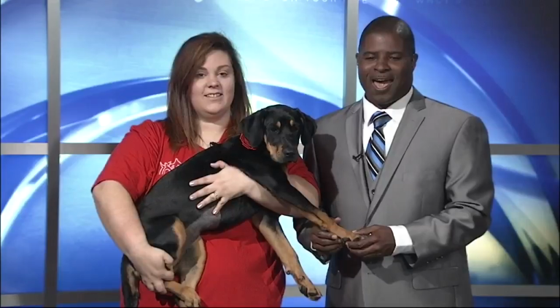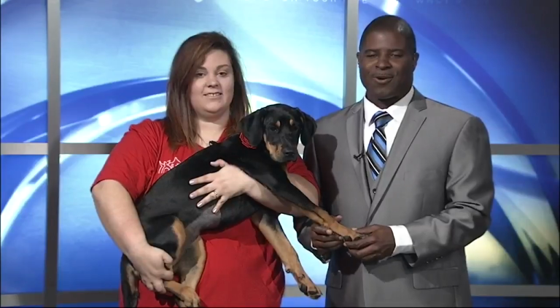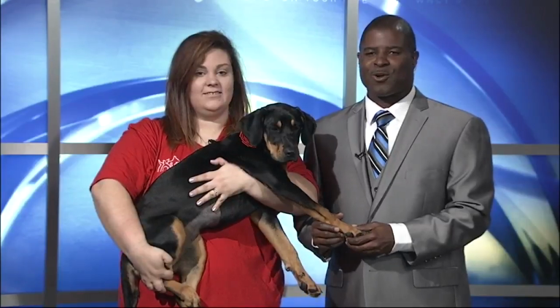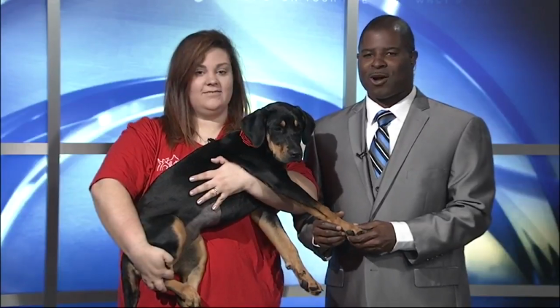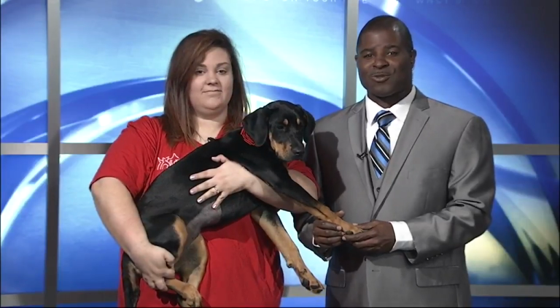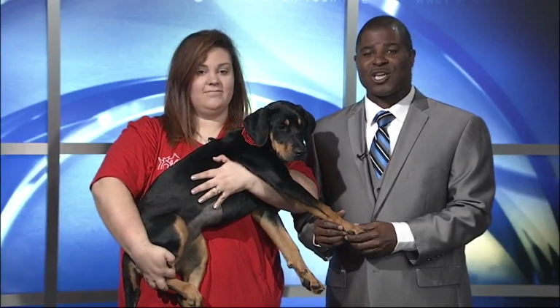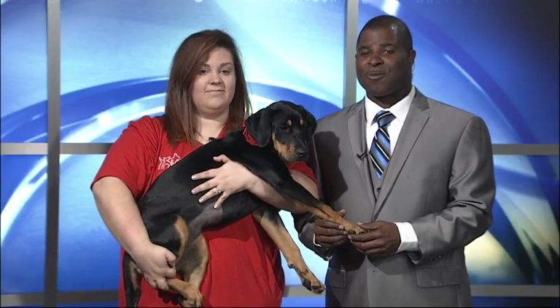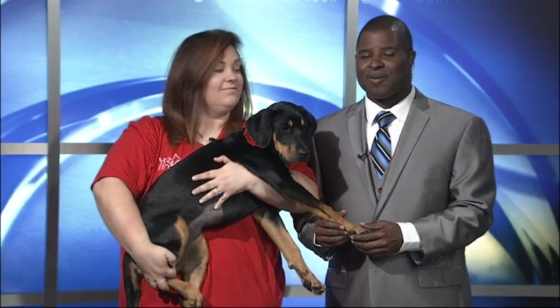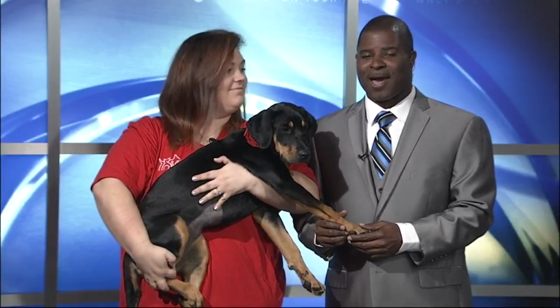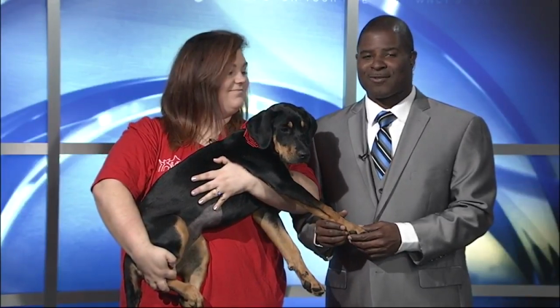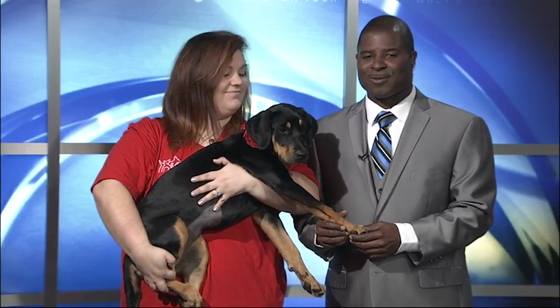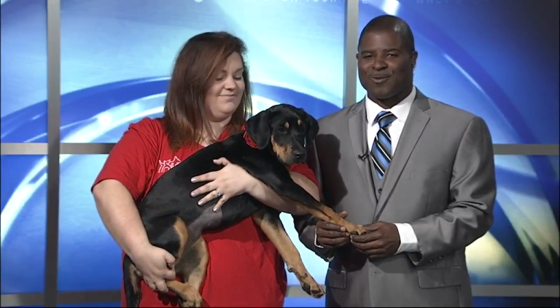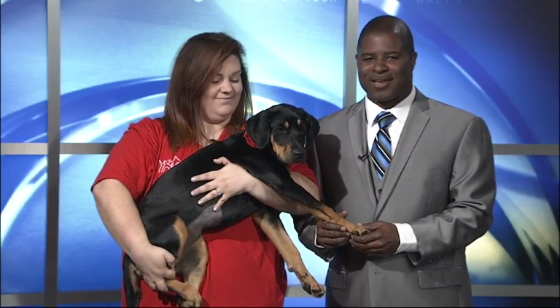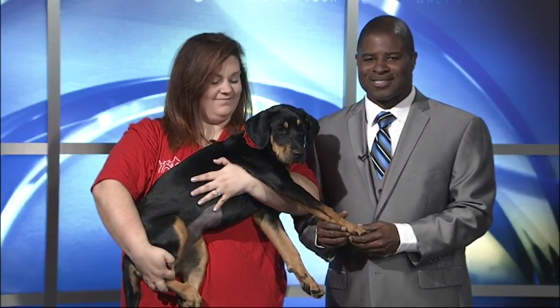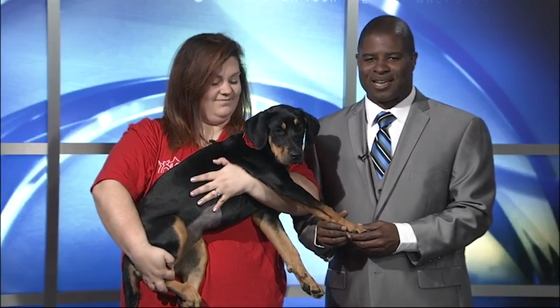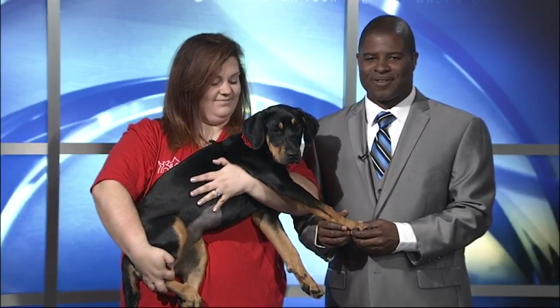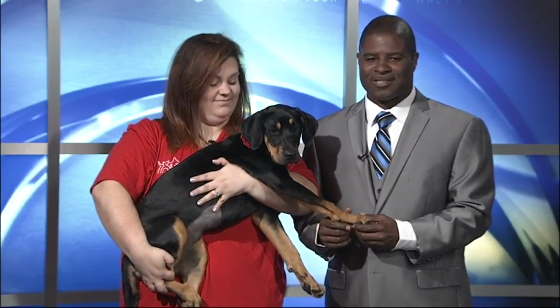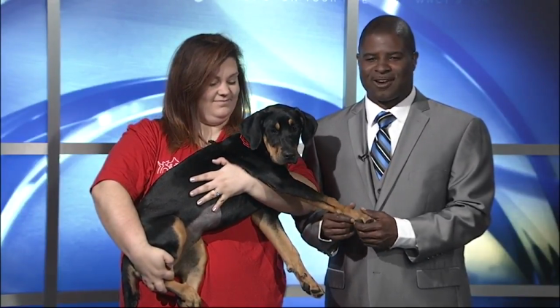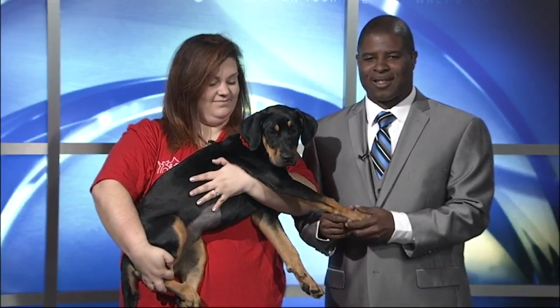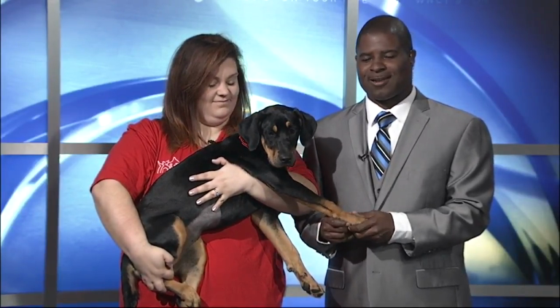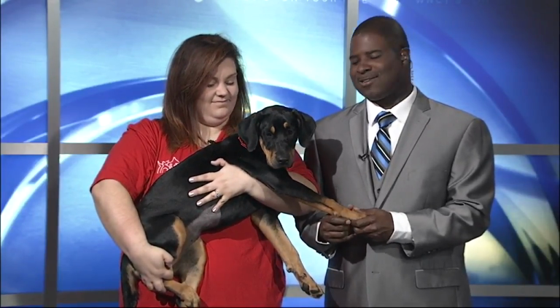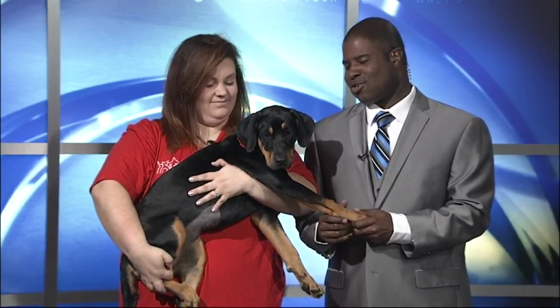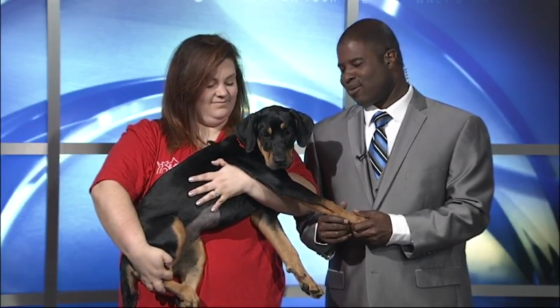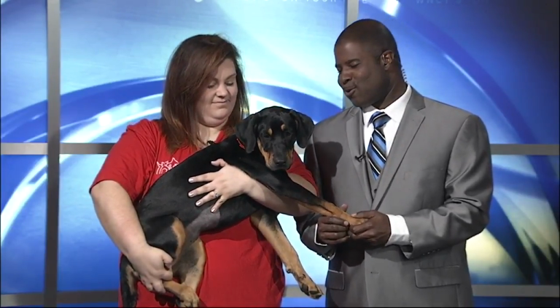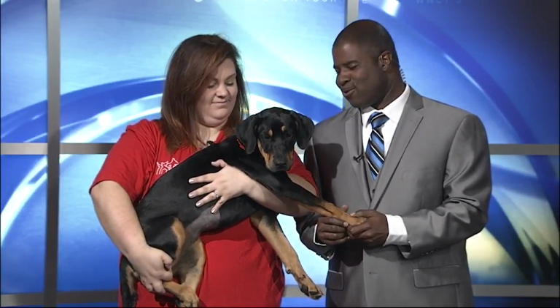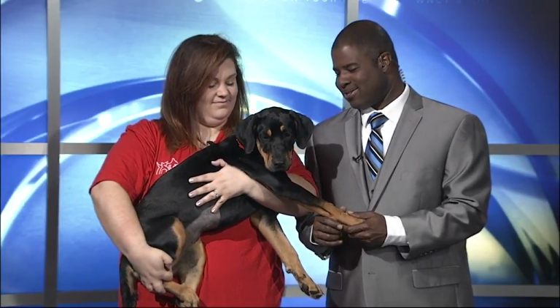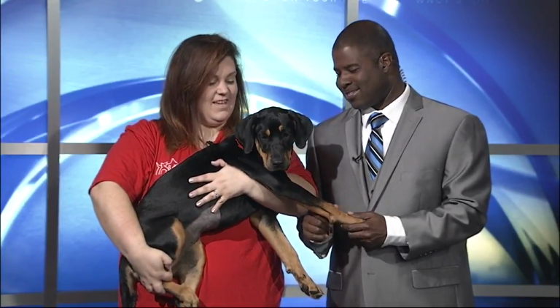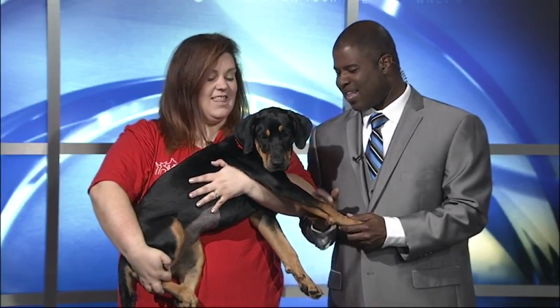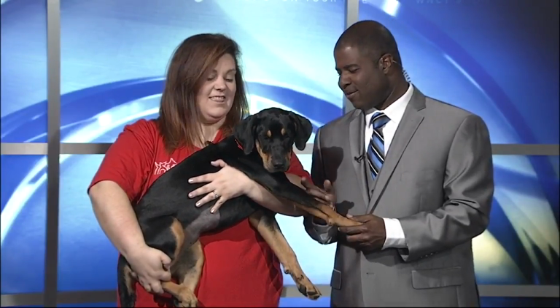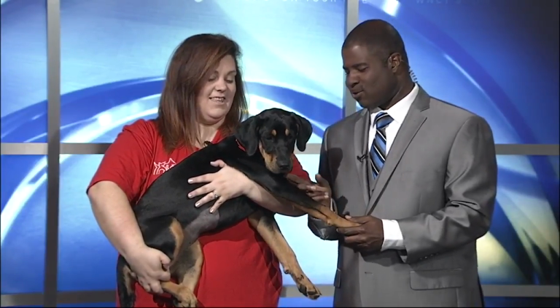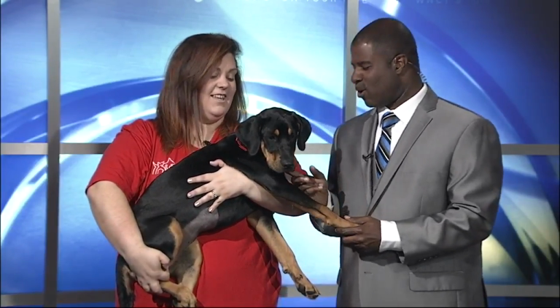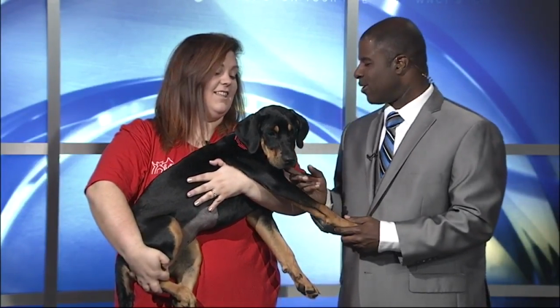We're going to welcome Shelby back from the Humane Society of Eastern Carolina. And Shelby, who is this? I love this one already.